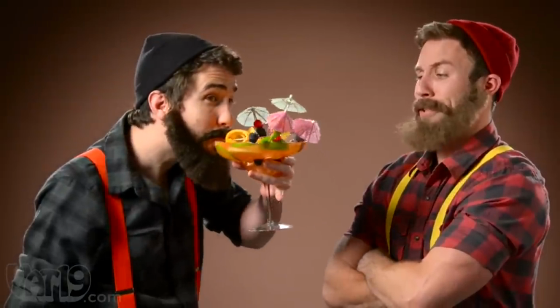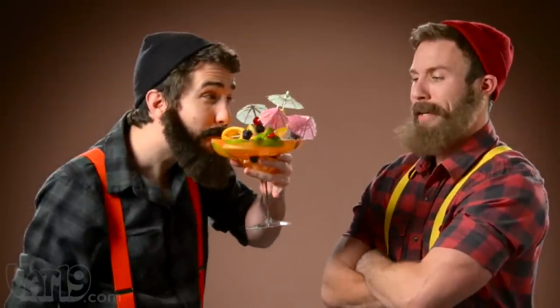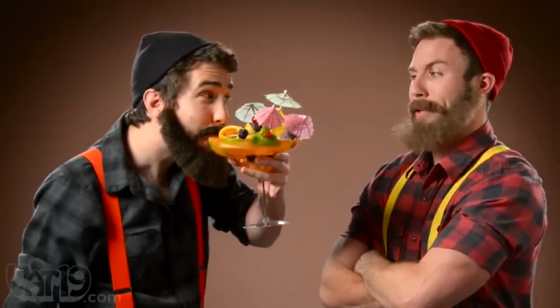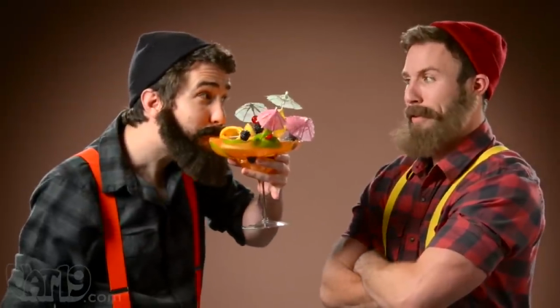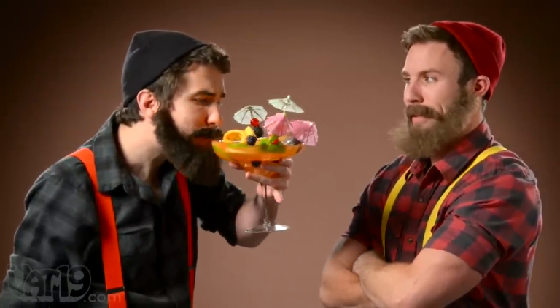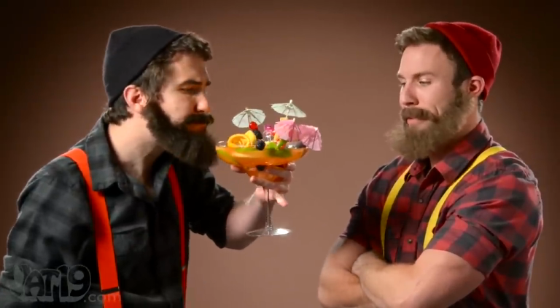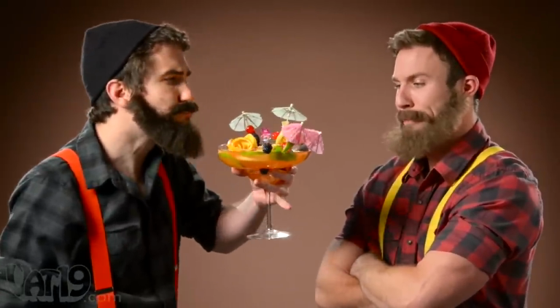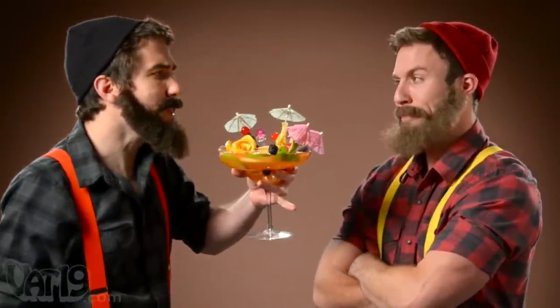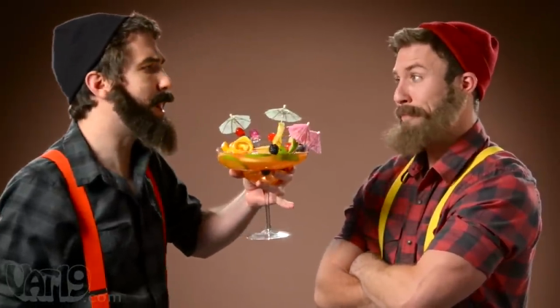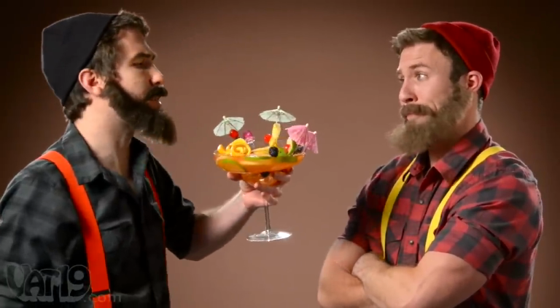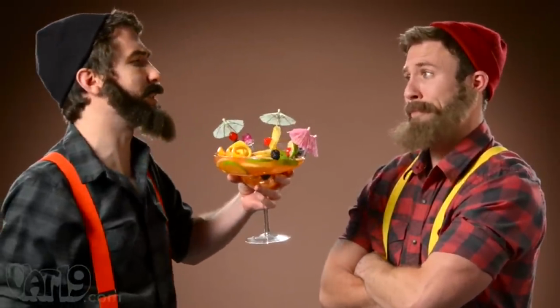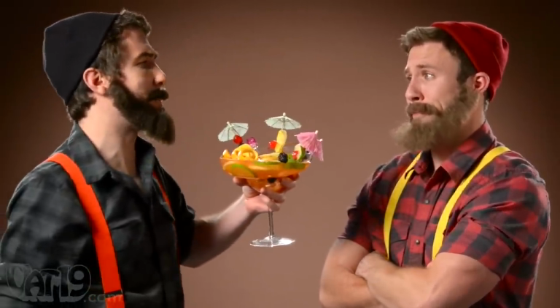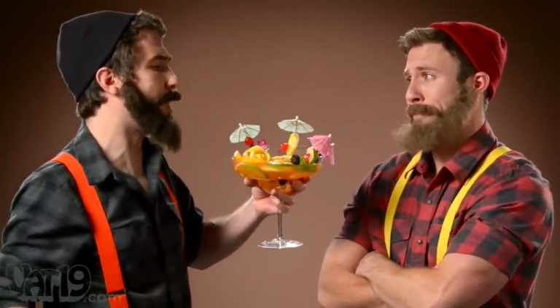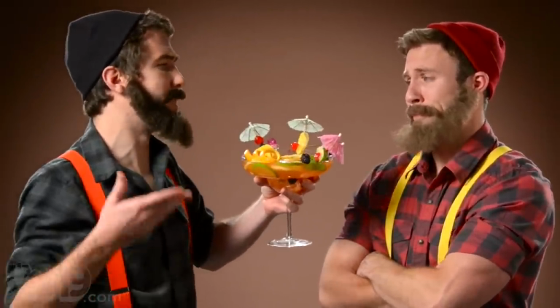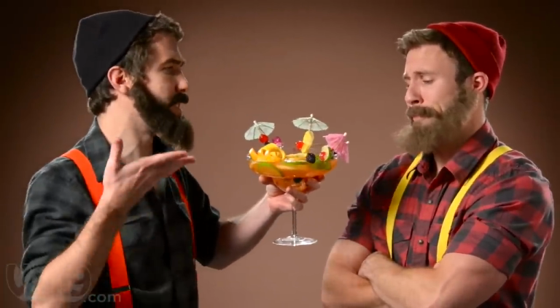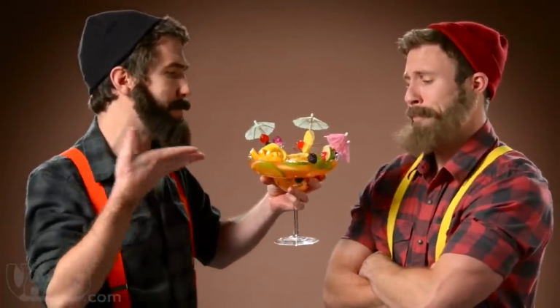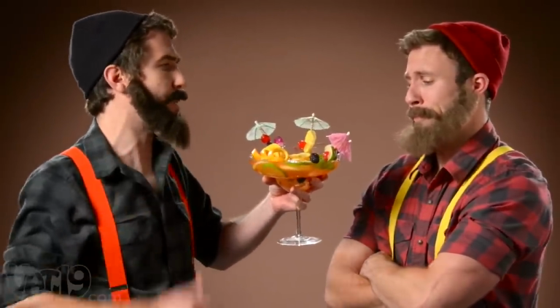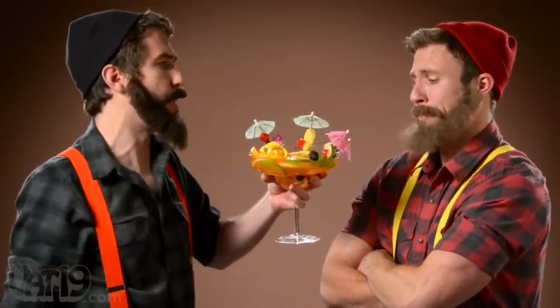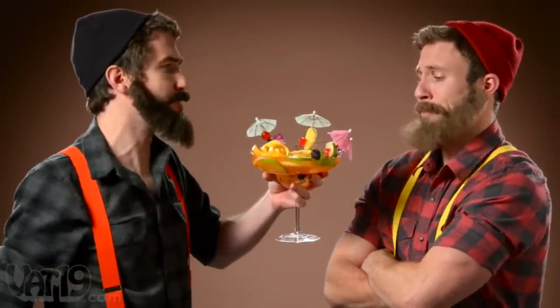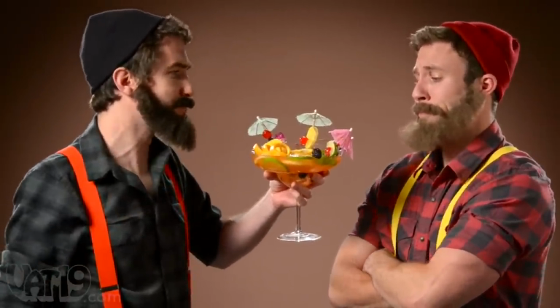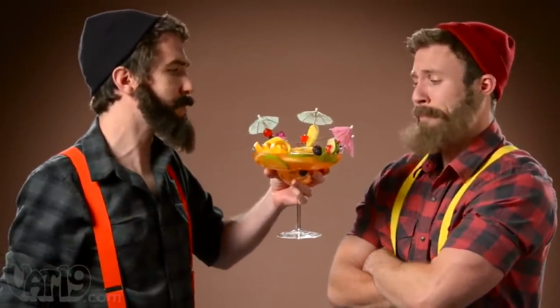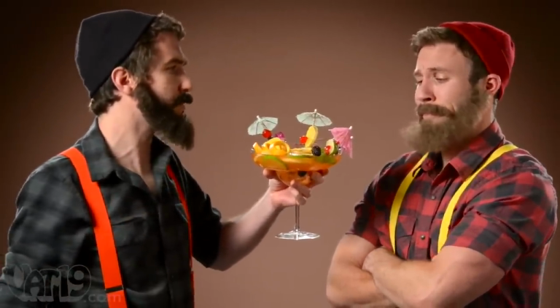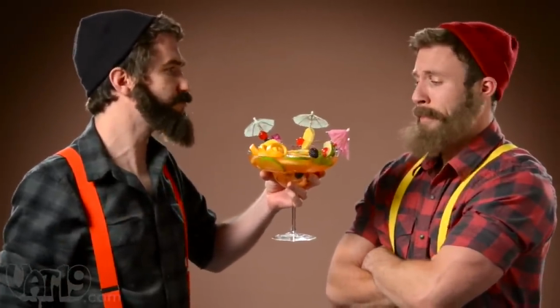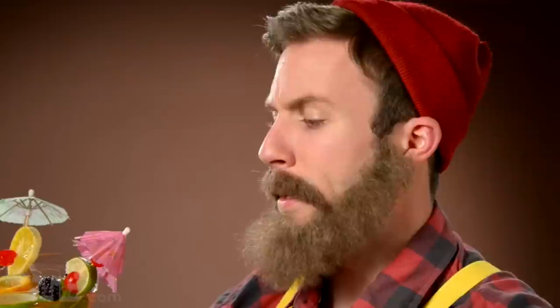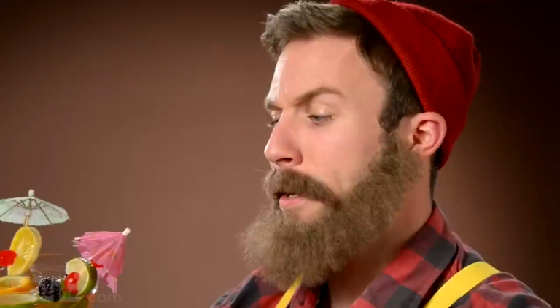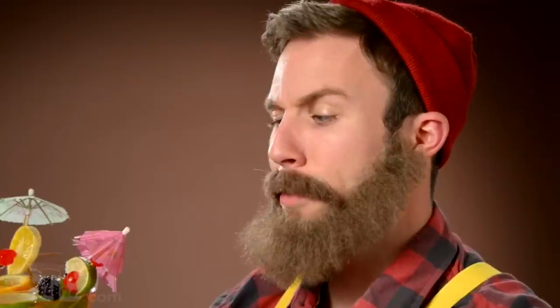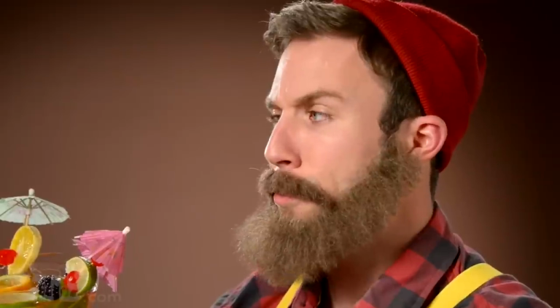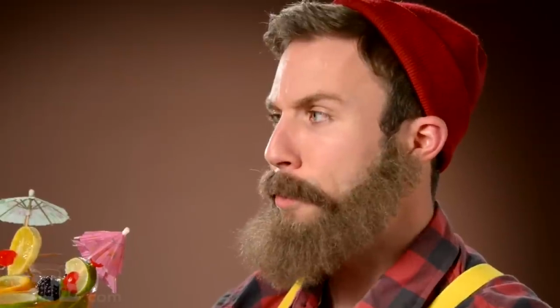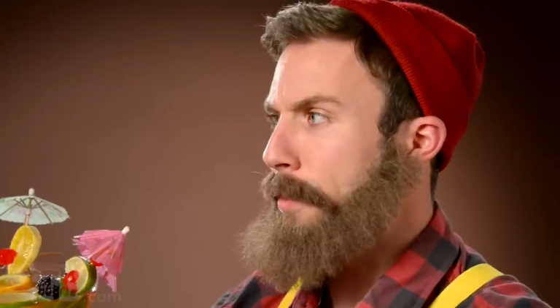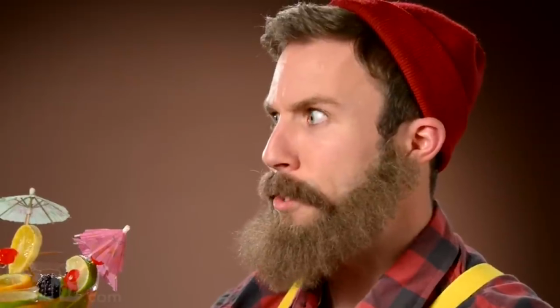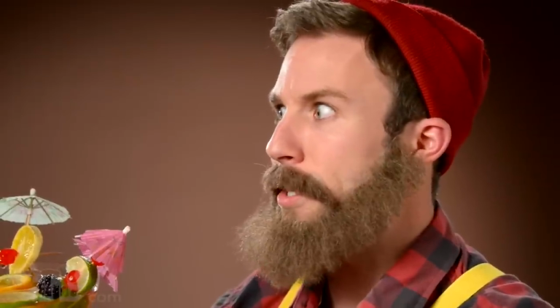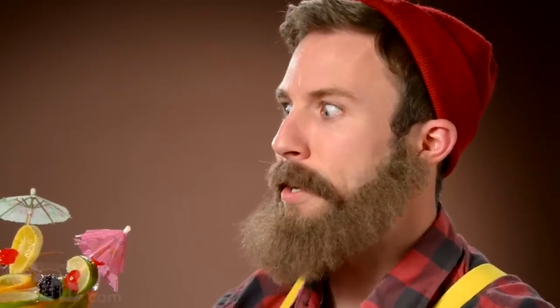What you got there, princess? I call it the Paul Bunyan's backwash. I always knew you were a genius.